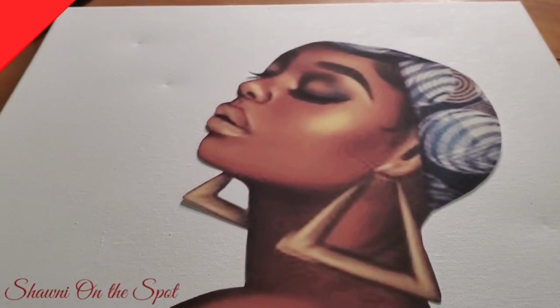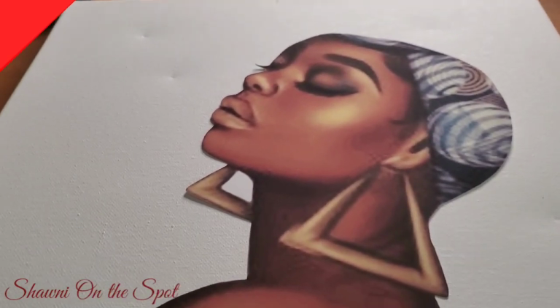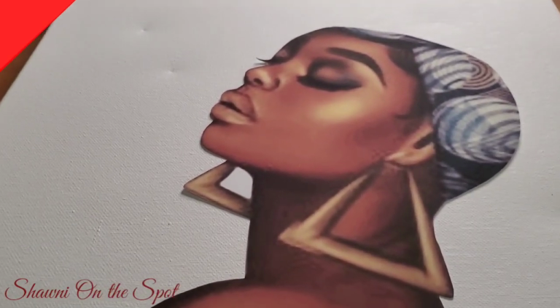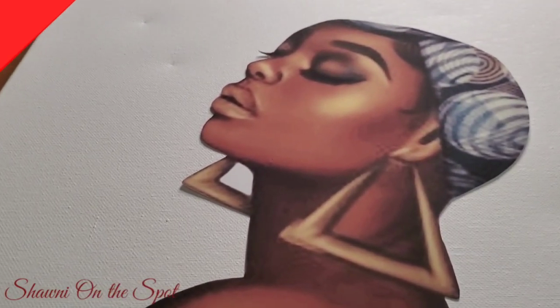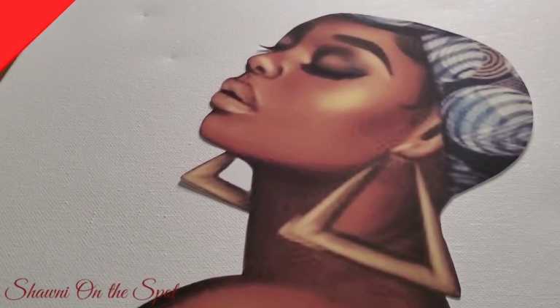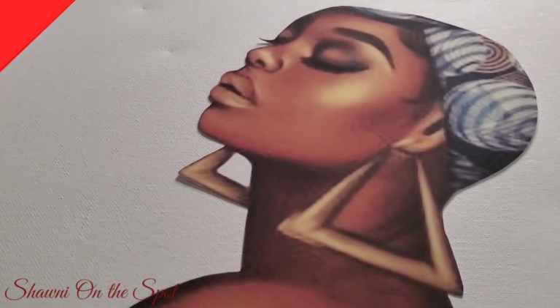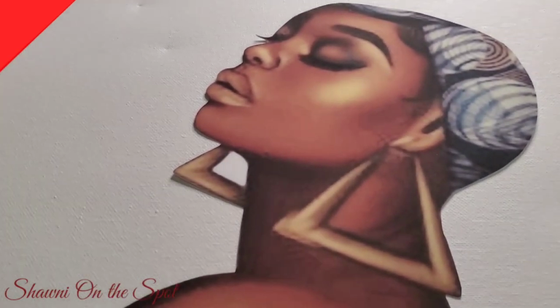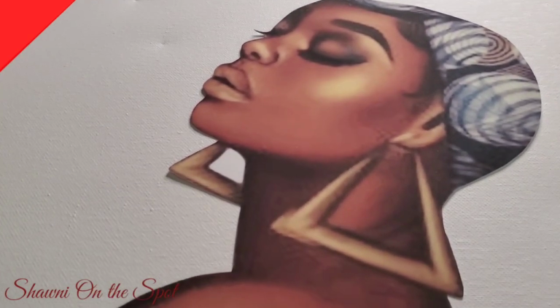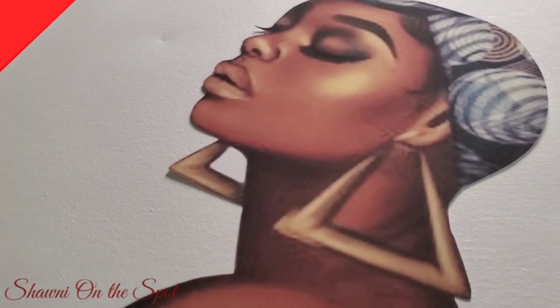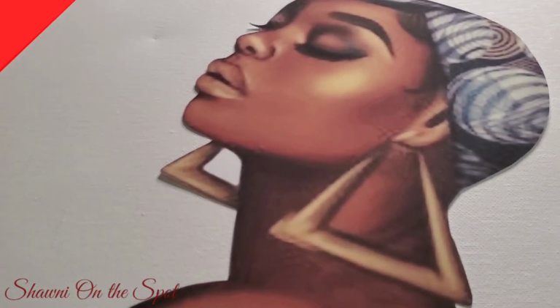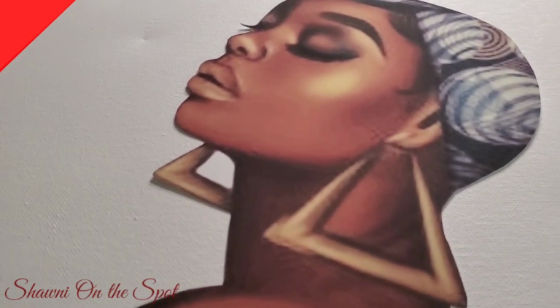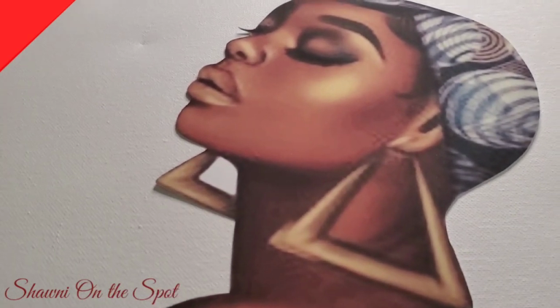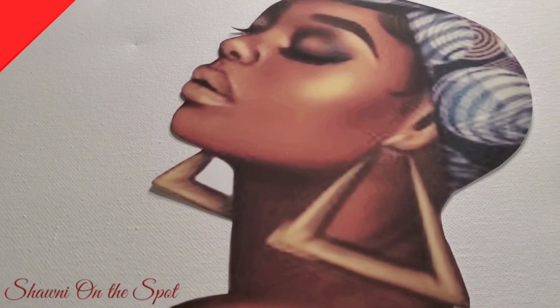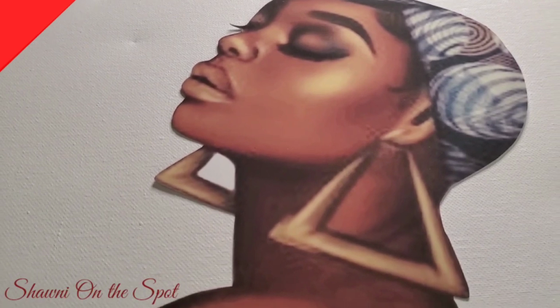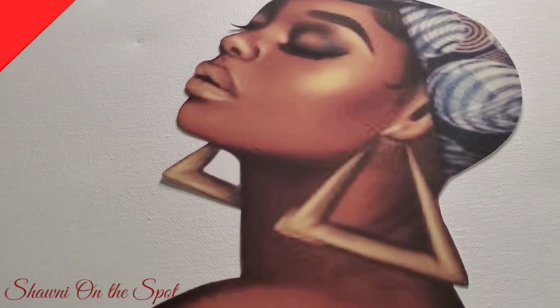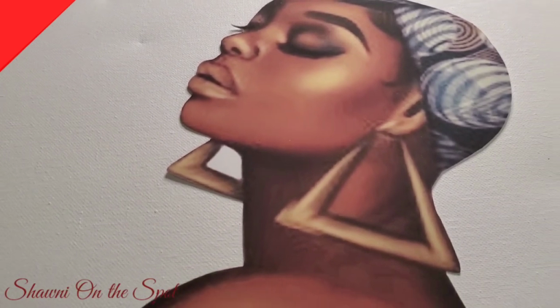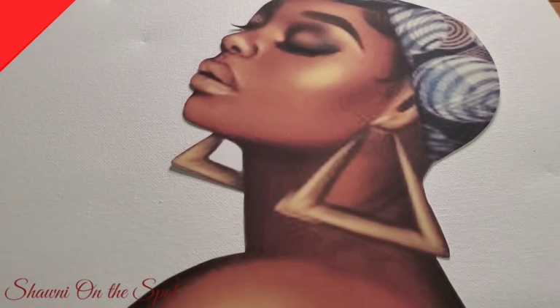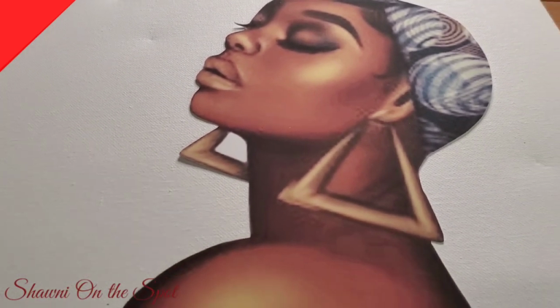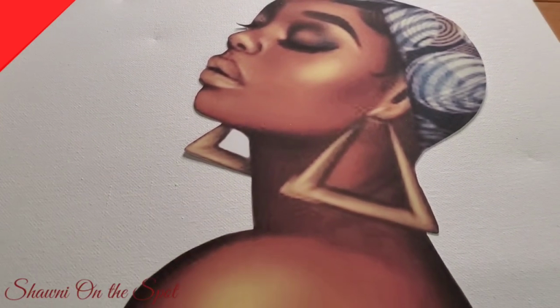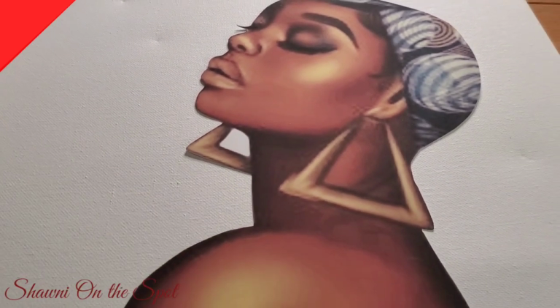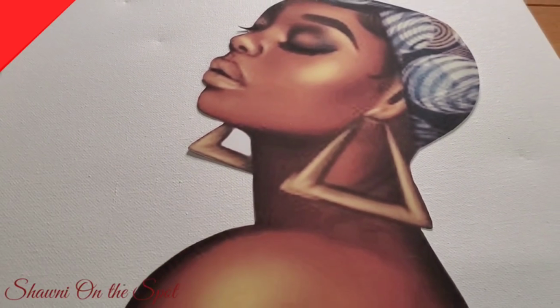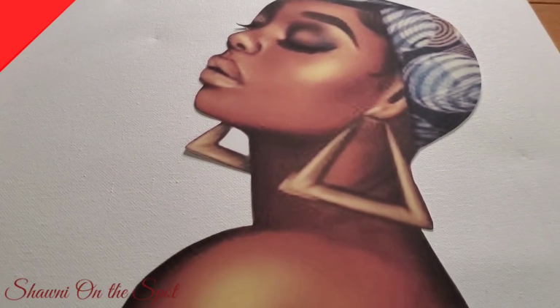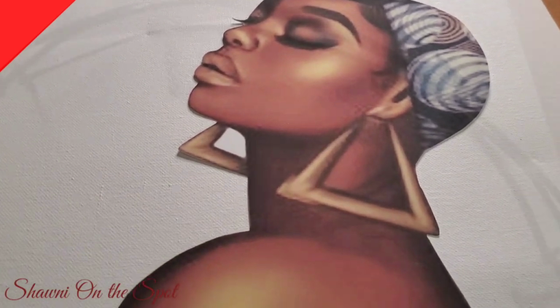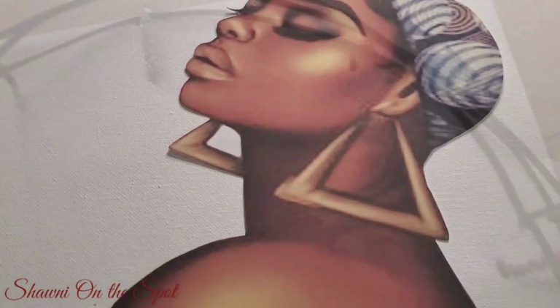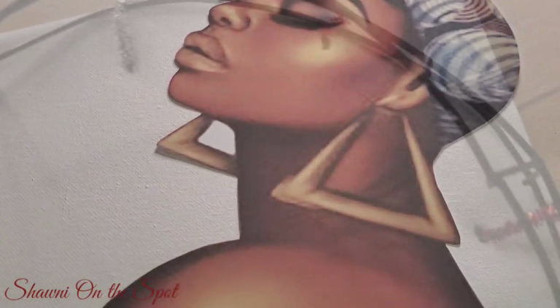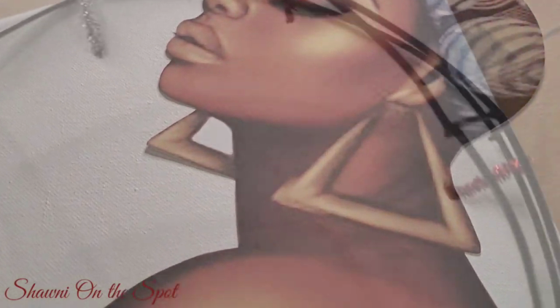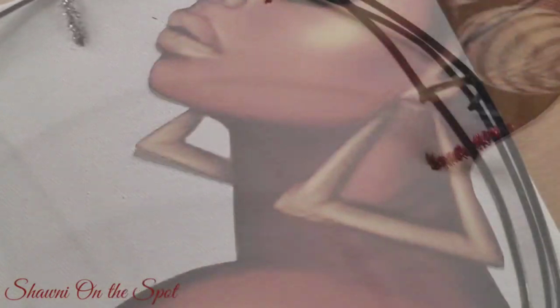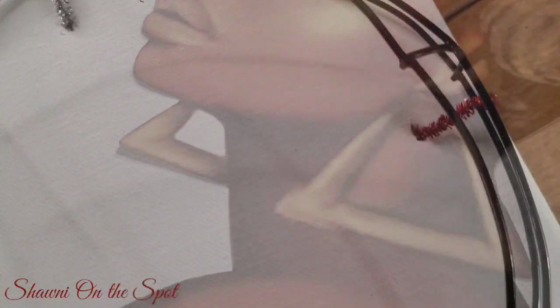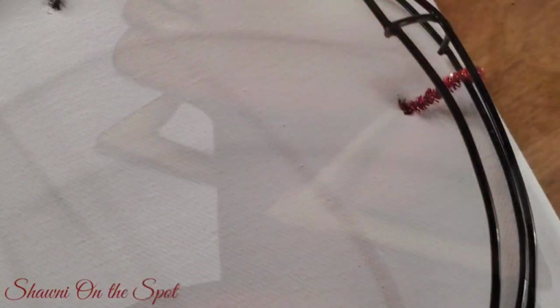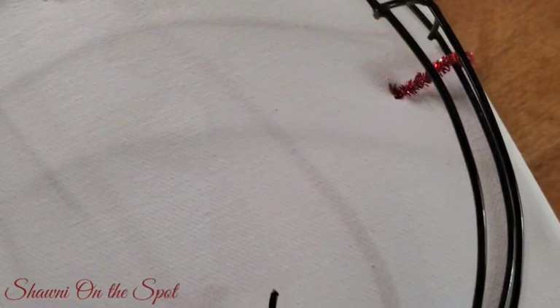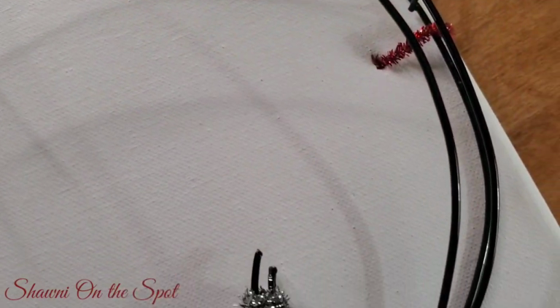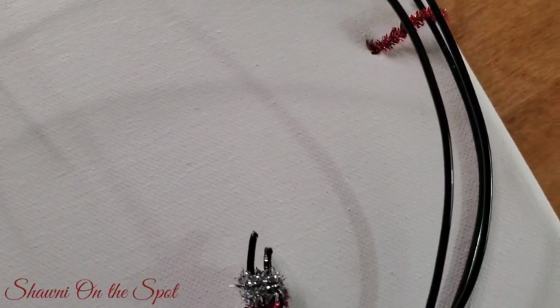There she is, already printed and cut. This time I used printable vinyl, so there's no glue — it basically is a peel-and-stick.